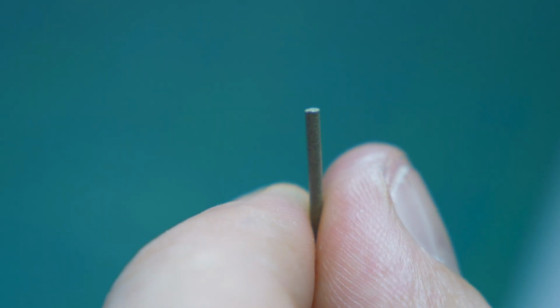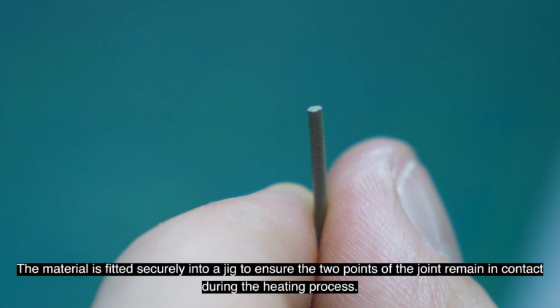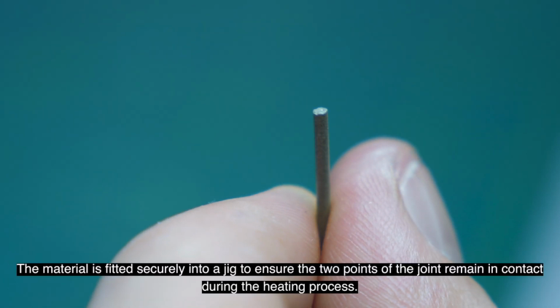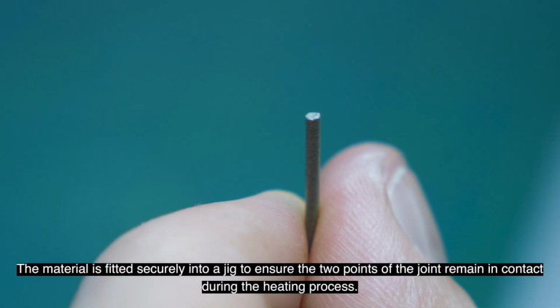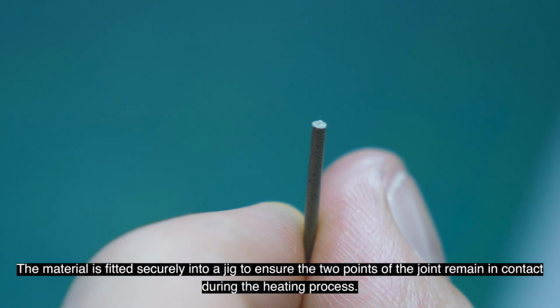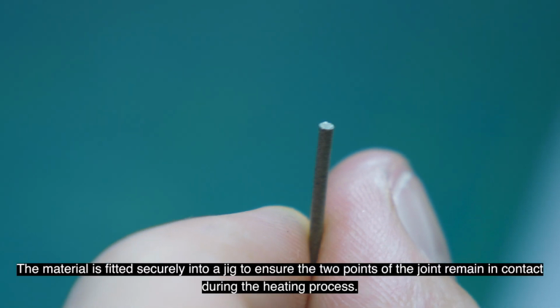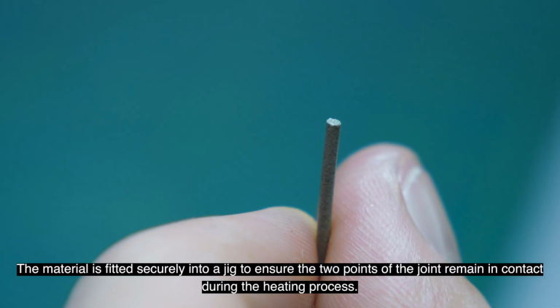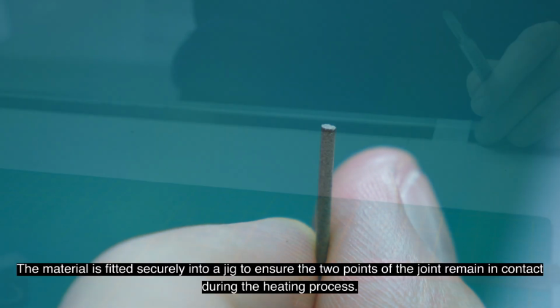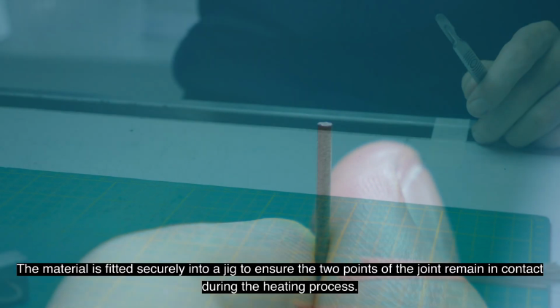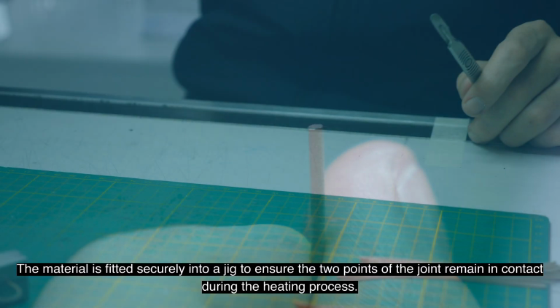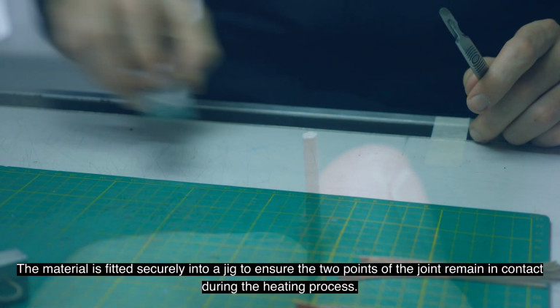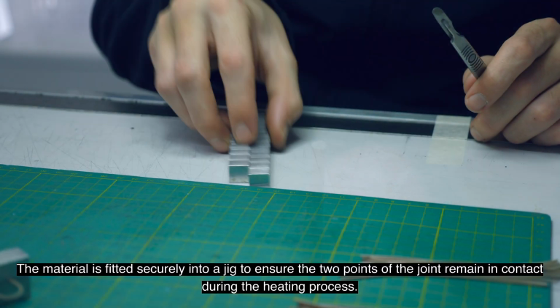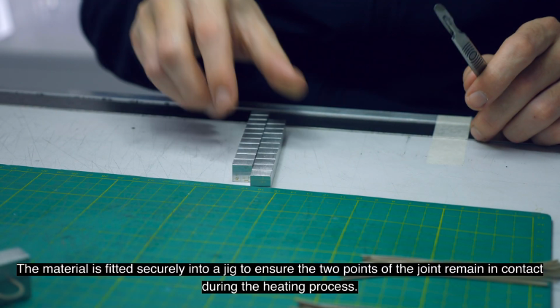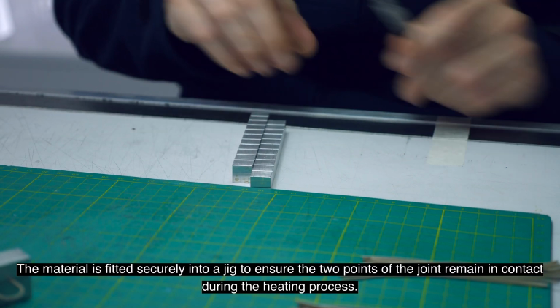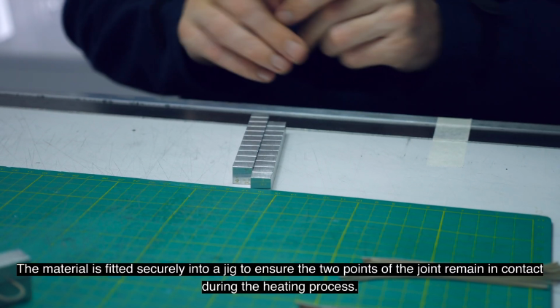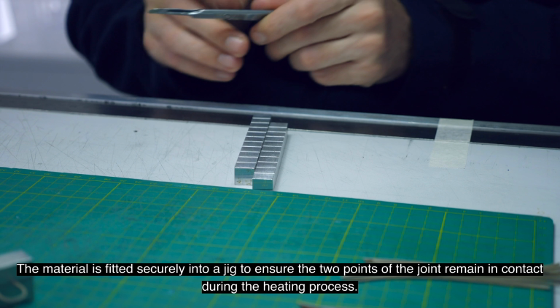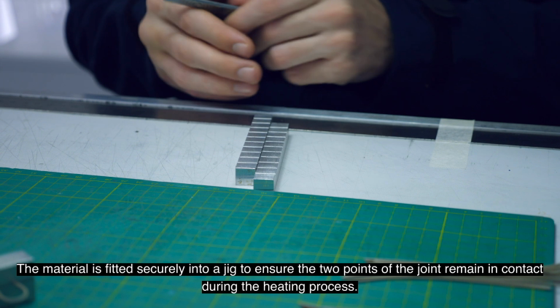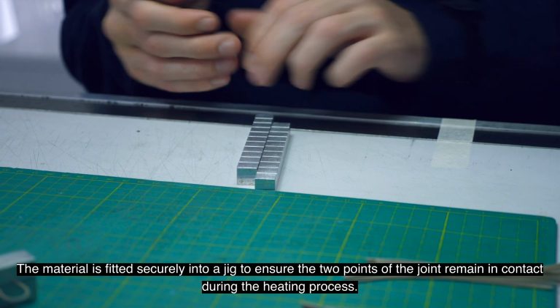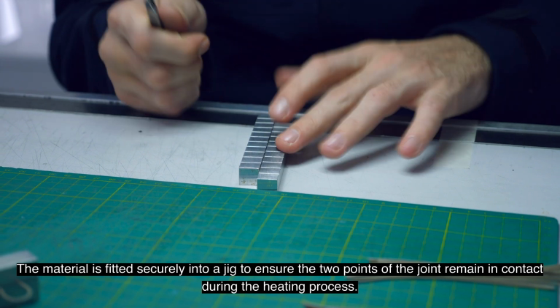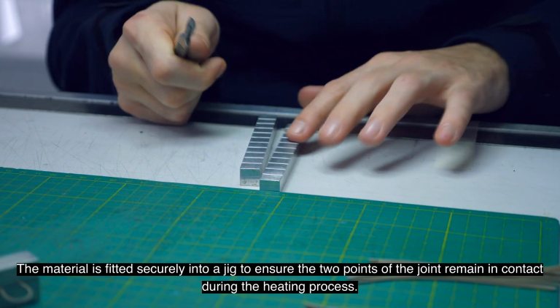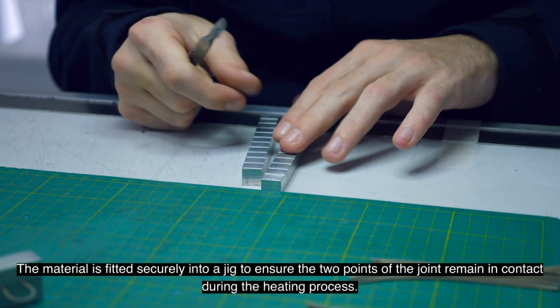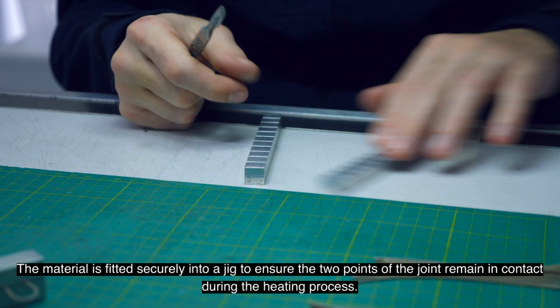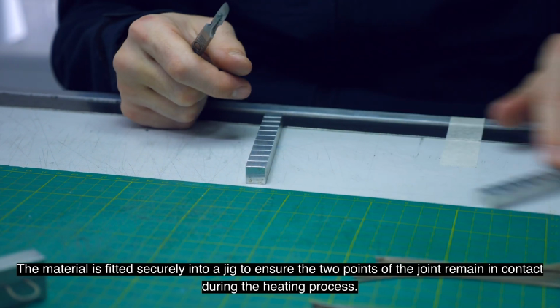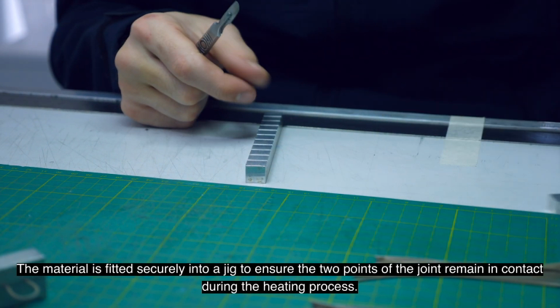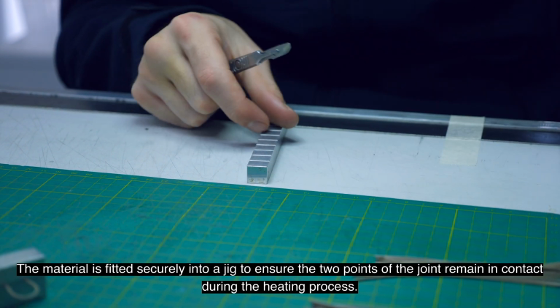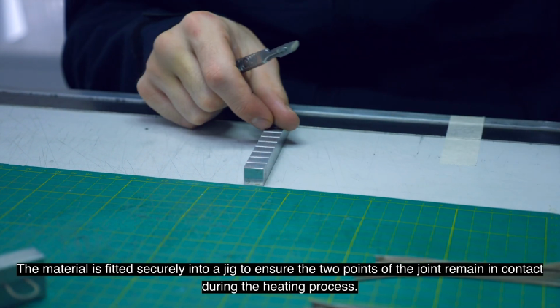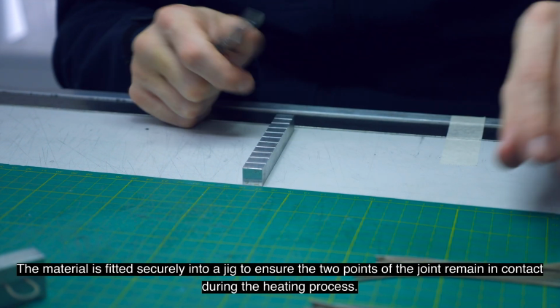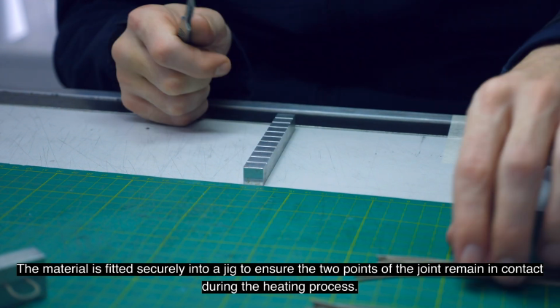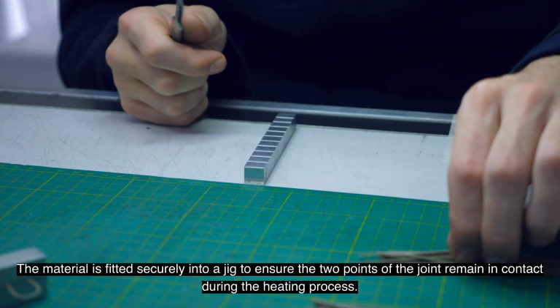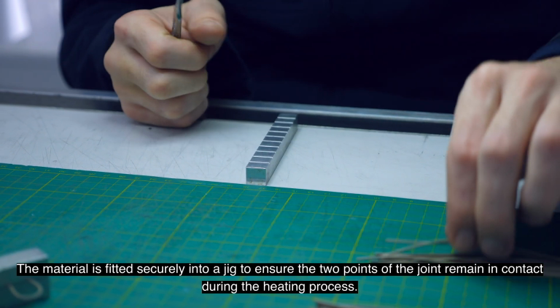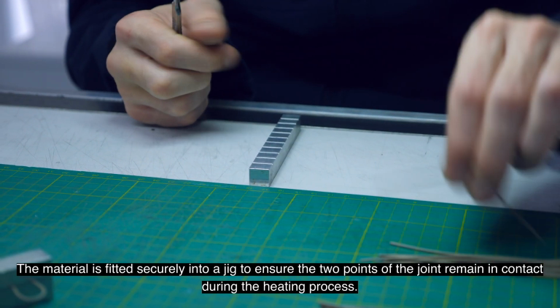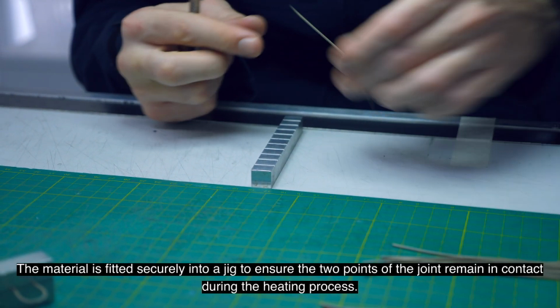The material is fitted securely into a jig to ensure the two points of the joint remain in contact during the heating process.